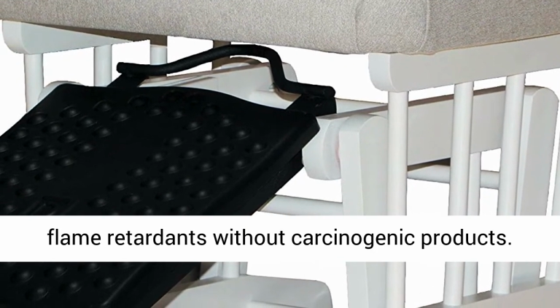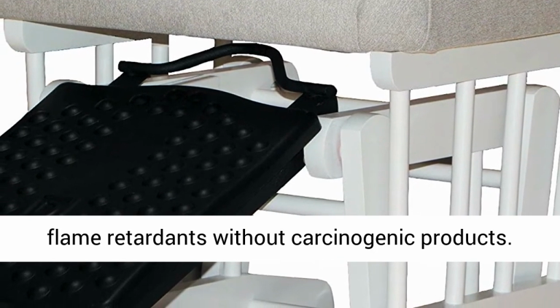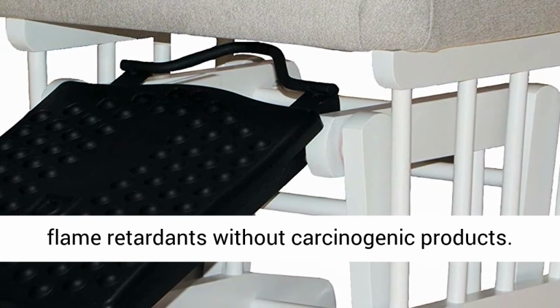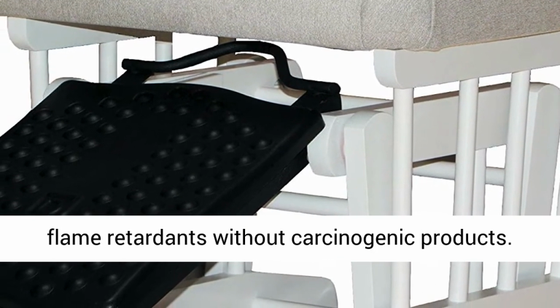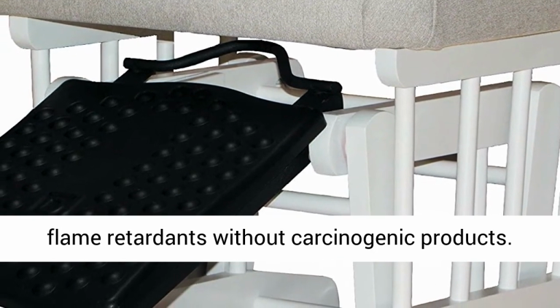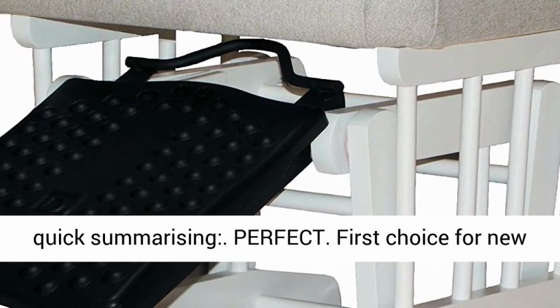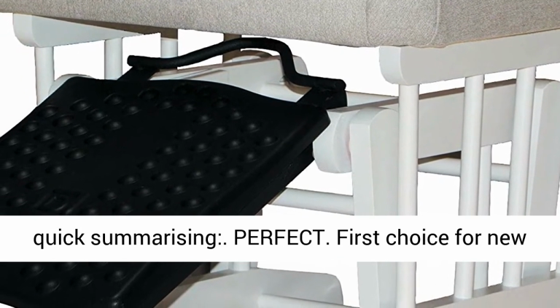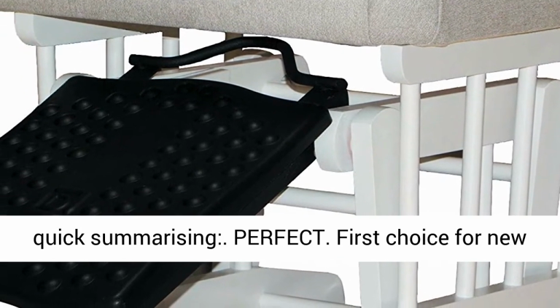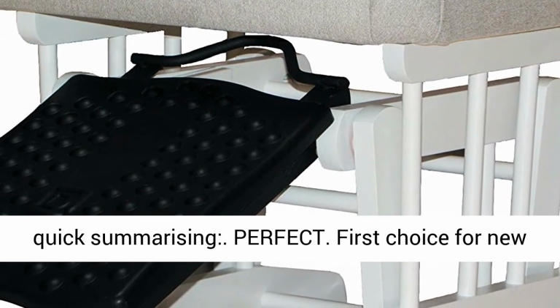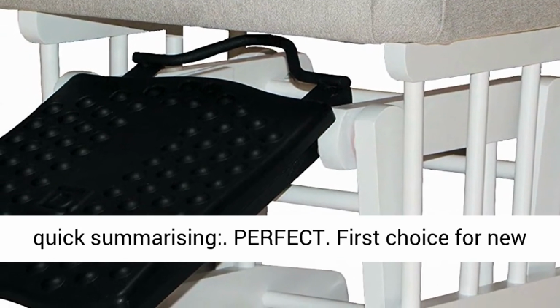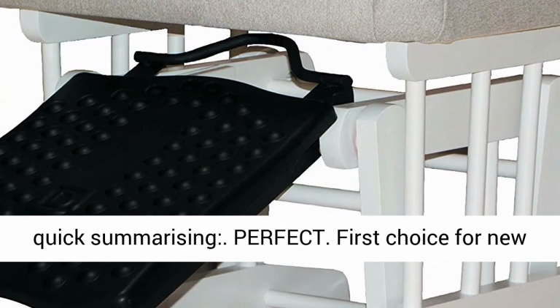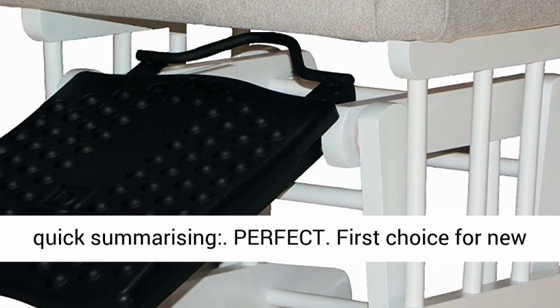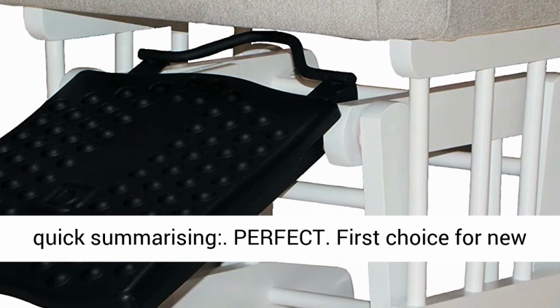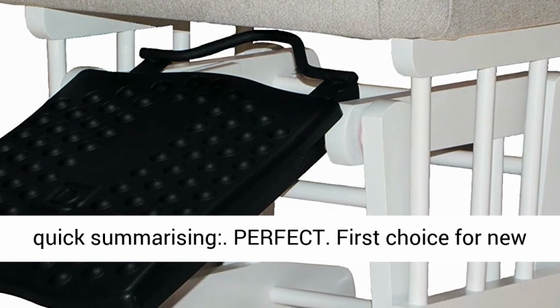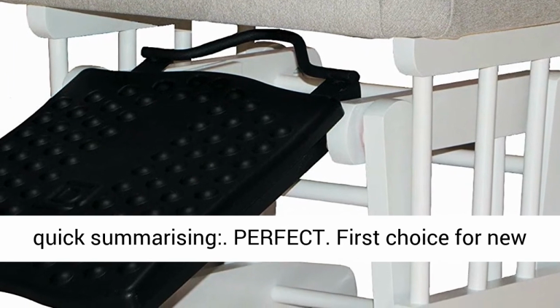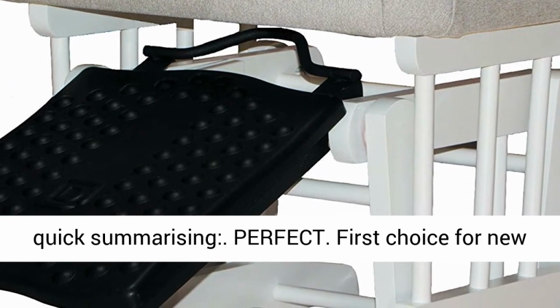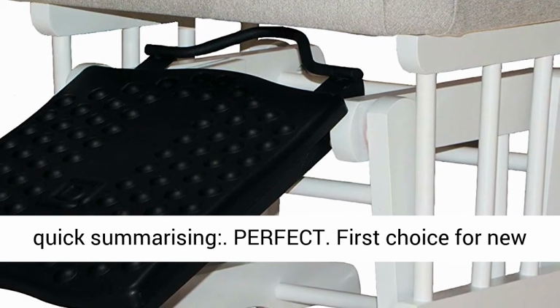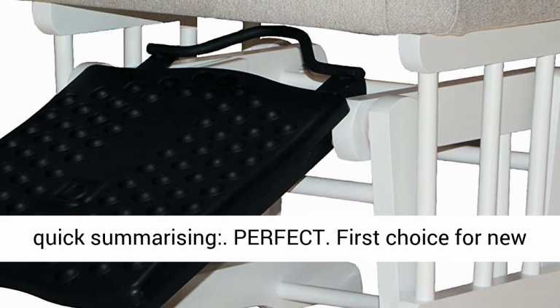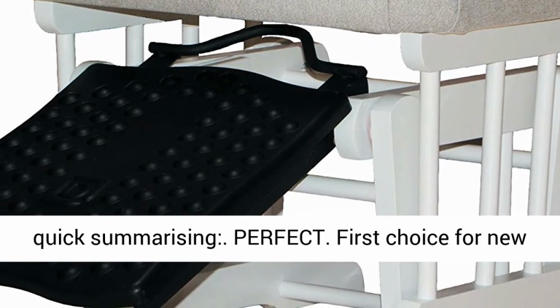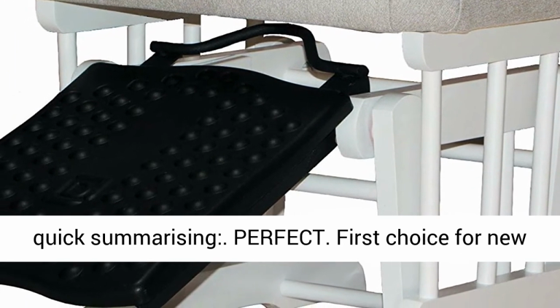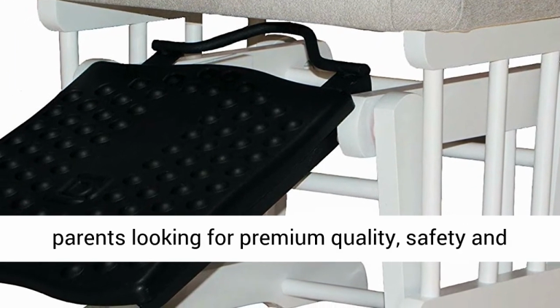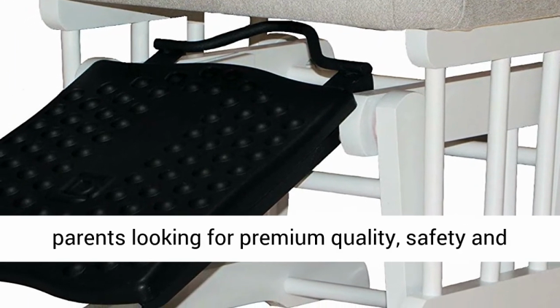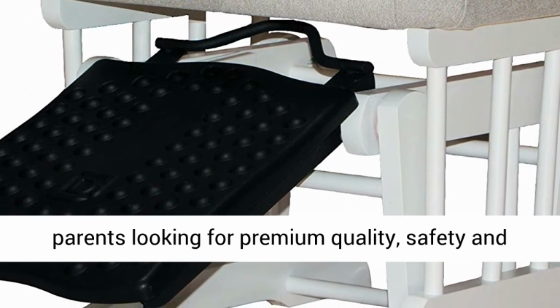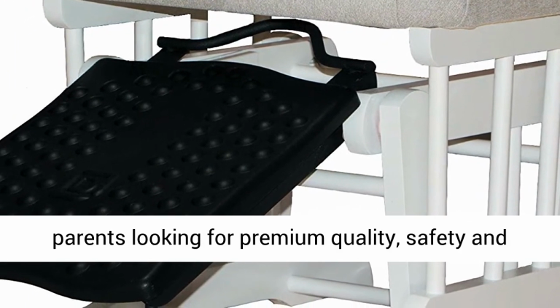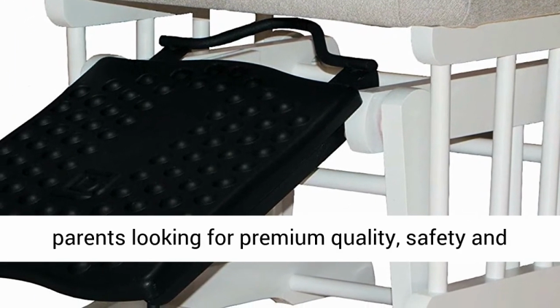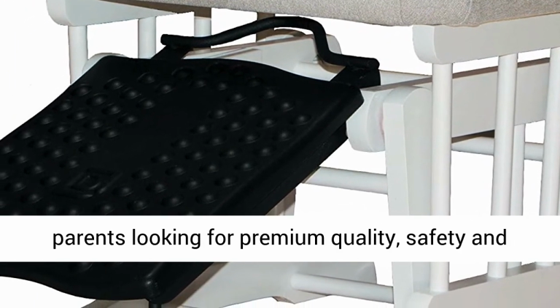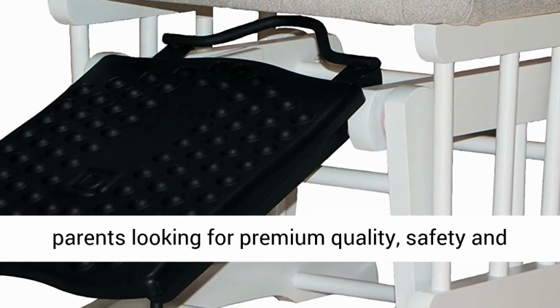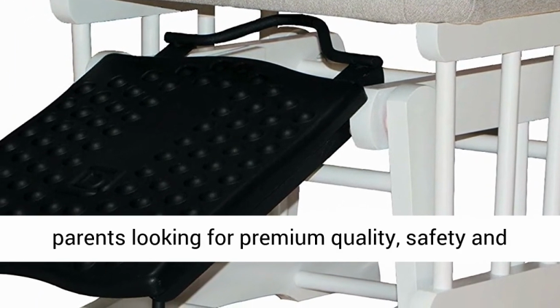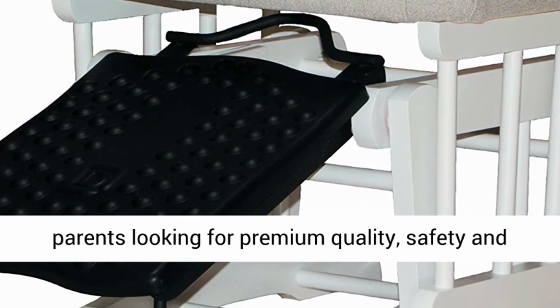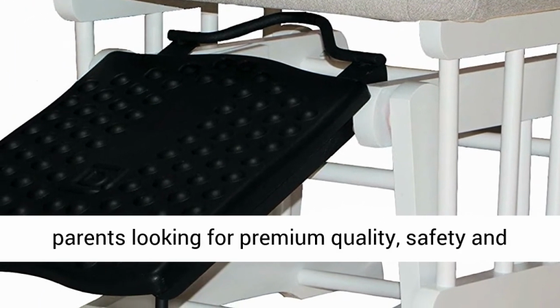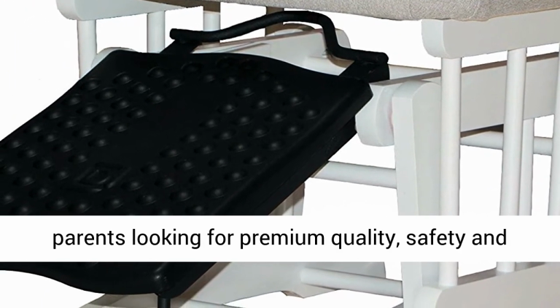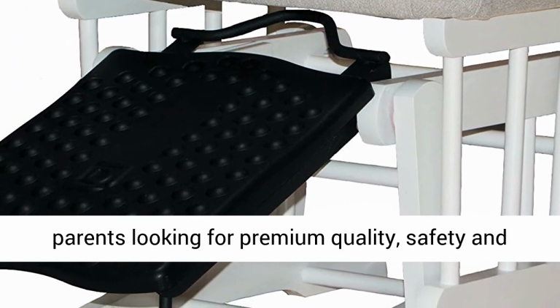In quick summary, this is the first choice for new parents looking for premium quality, safety, and great value.